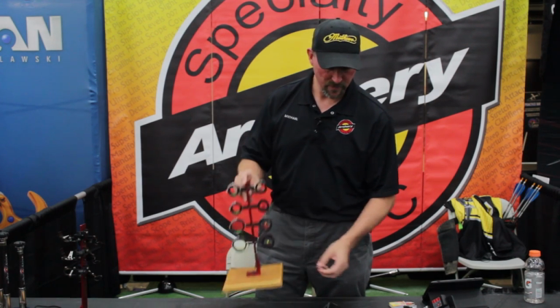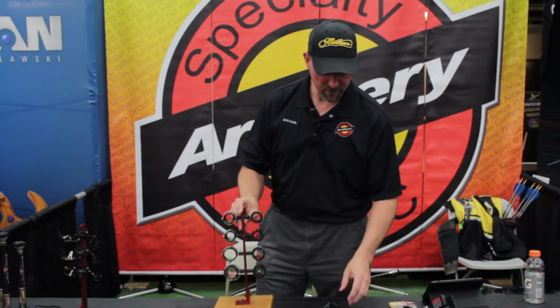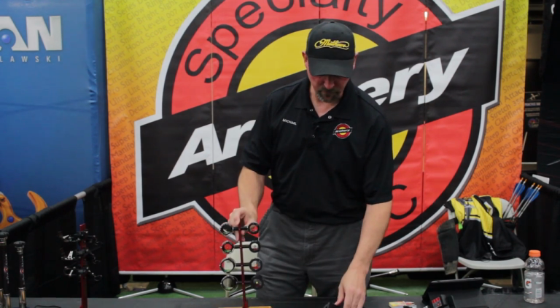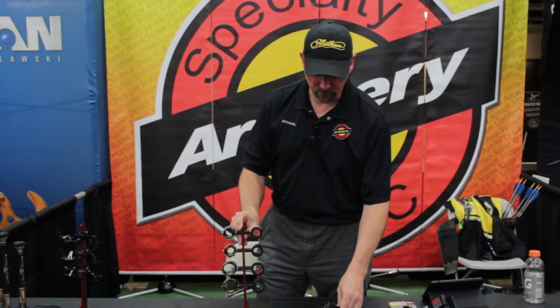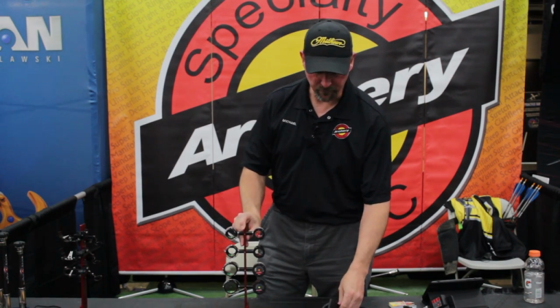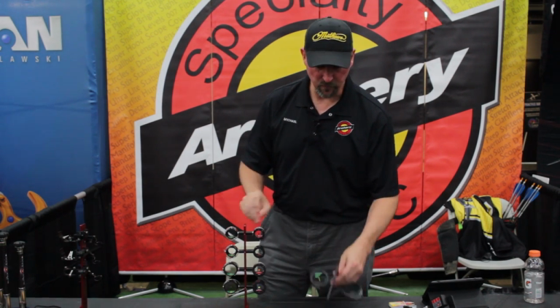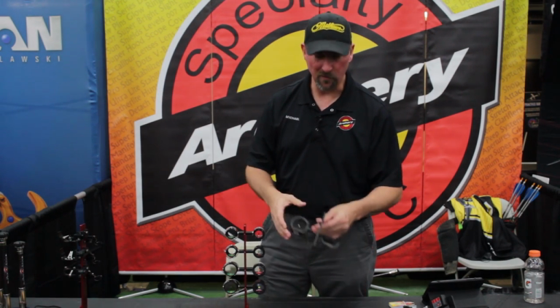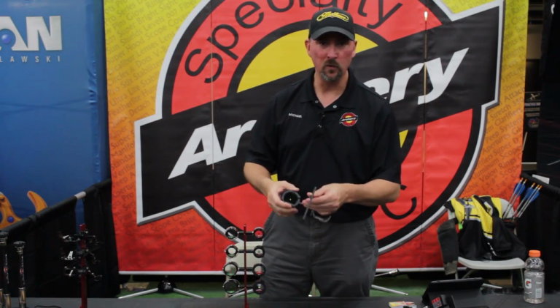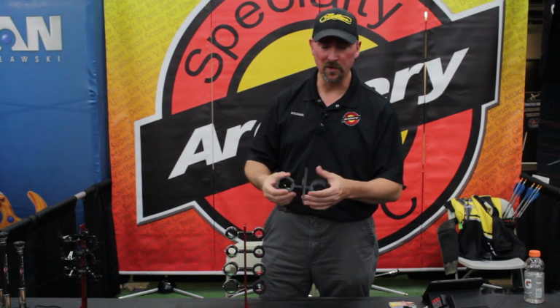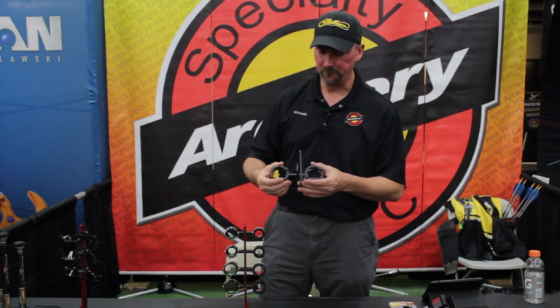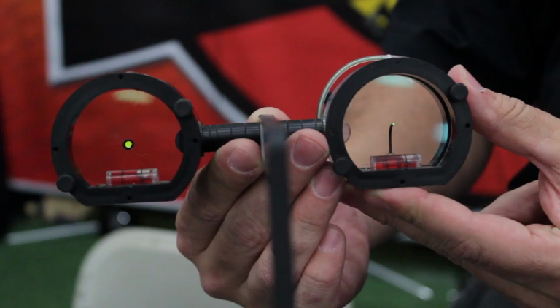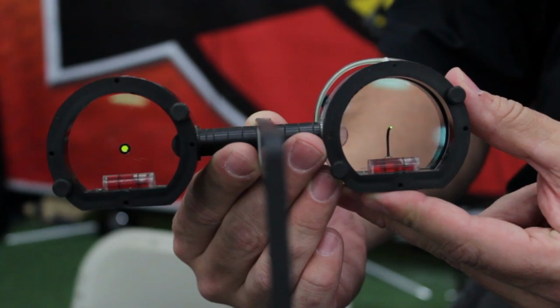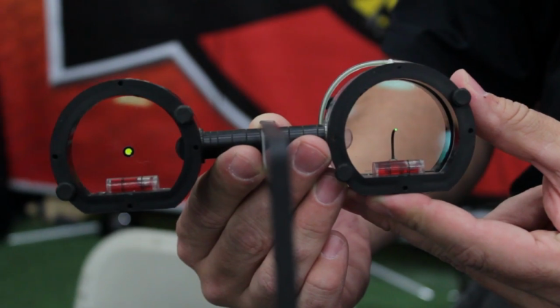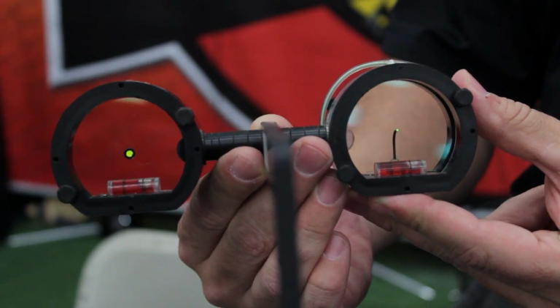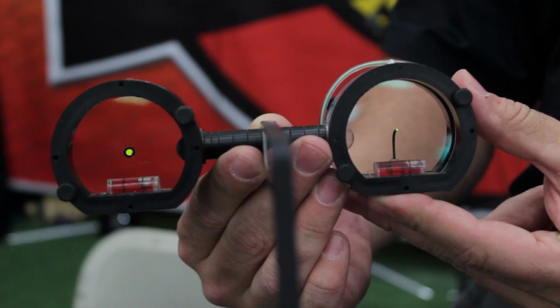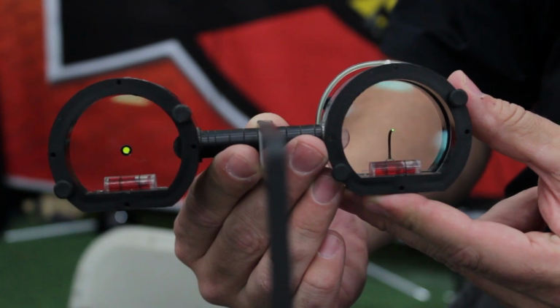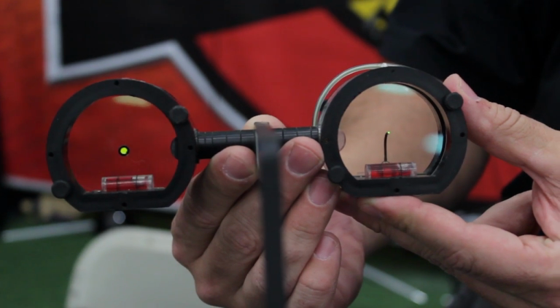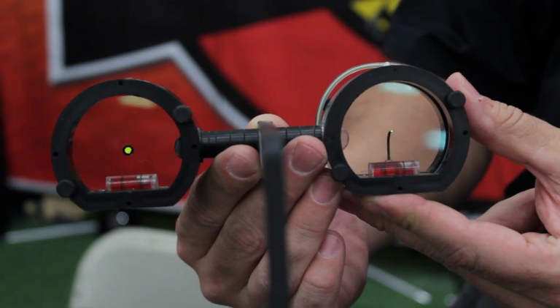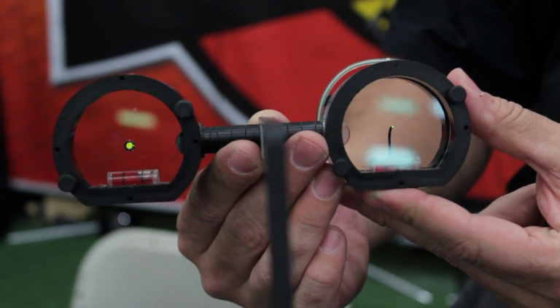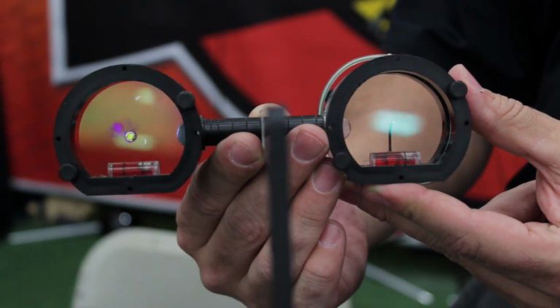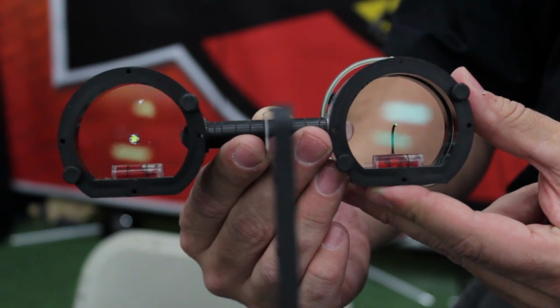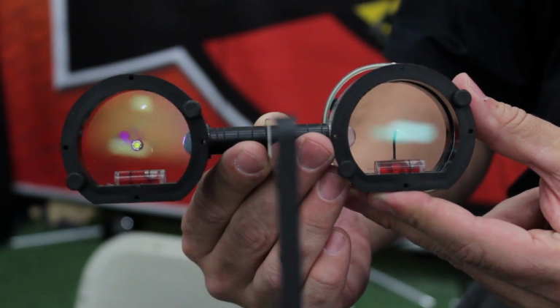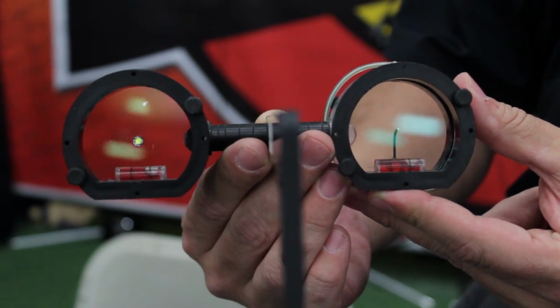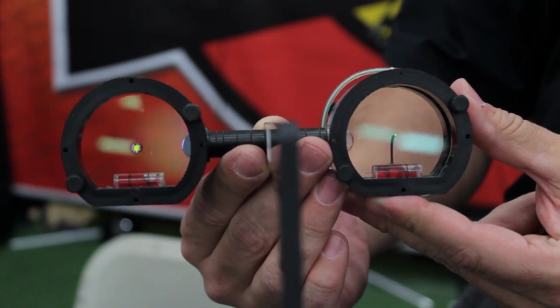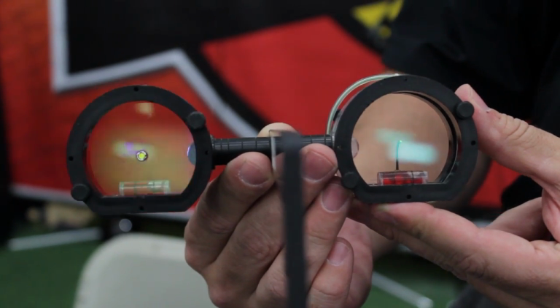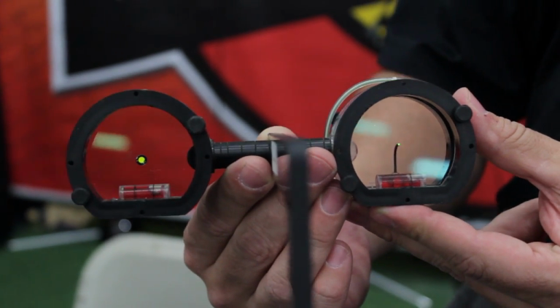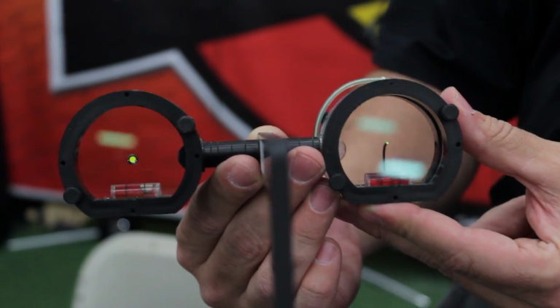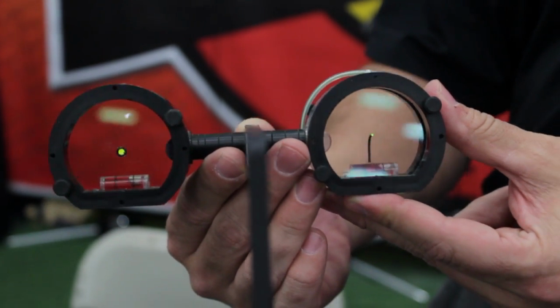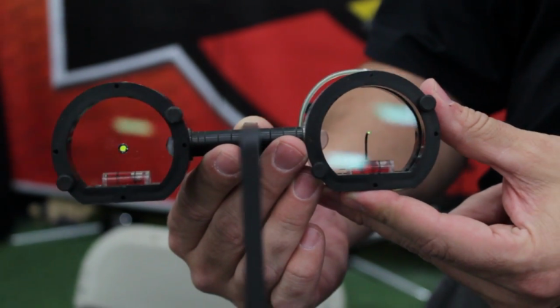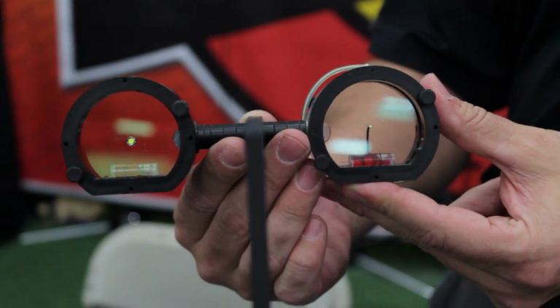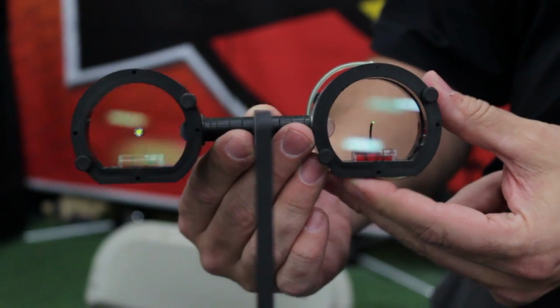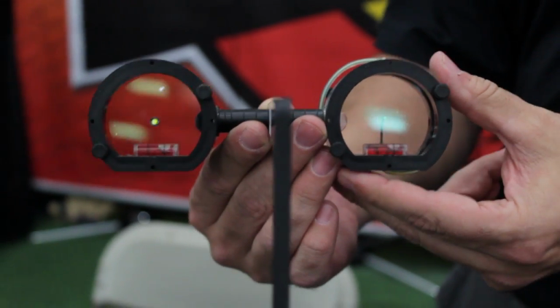Many people are probably familiar with our old Super D. This has been on the market for several years. Again, larger diameter, better suited for 3D shooting.